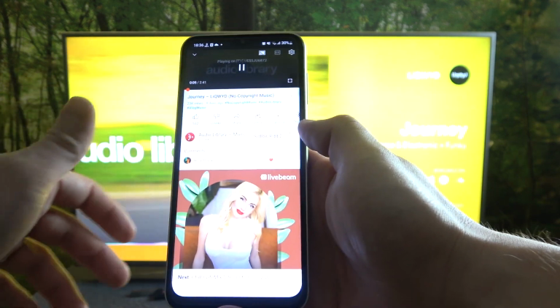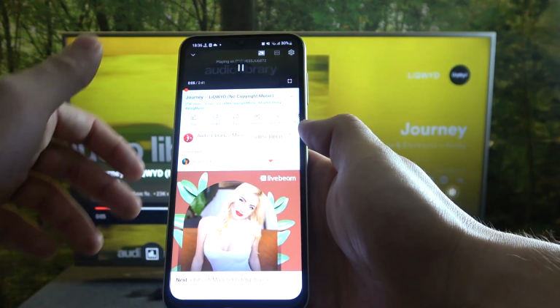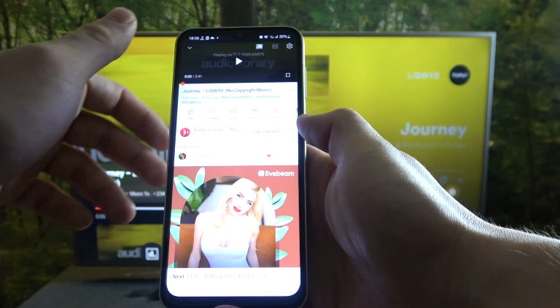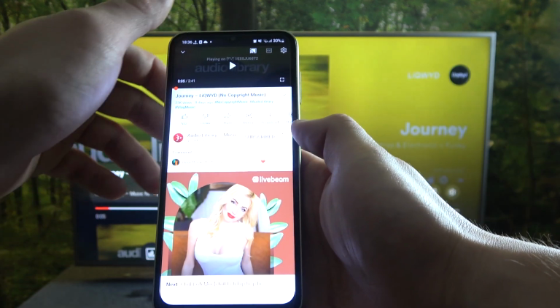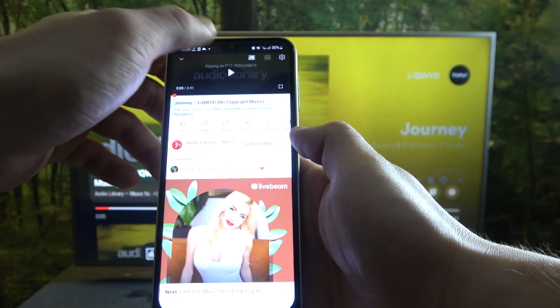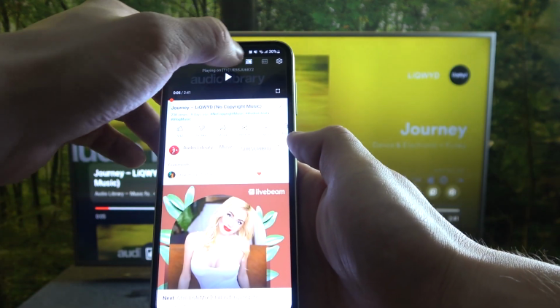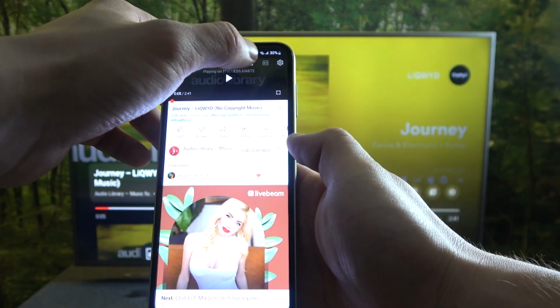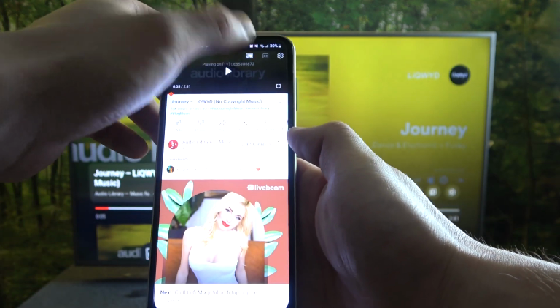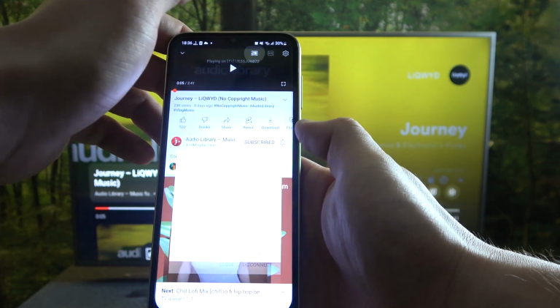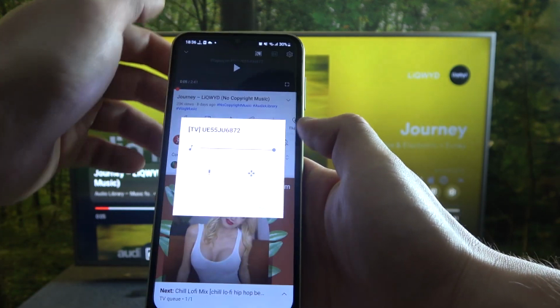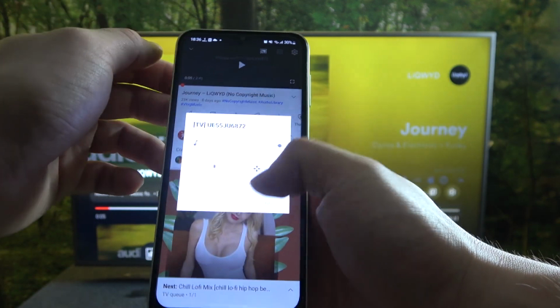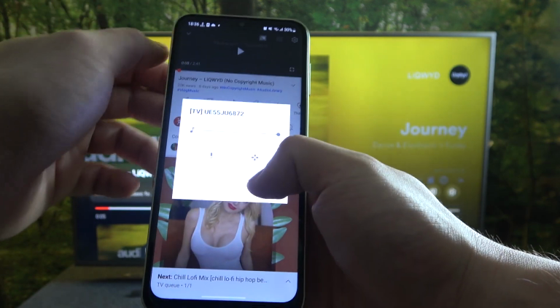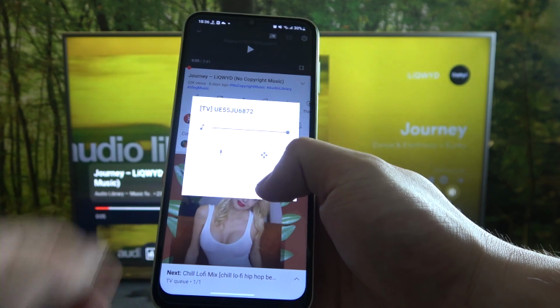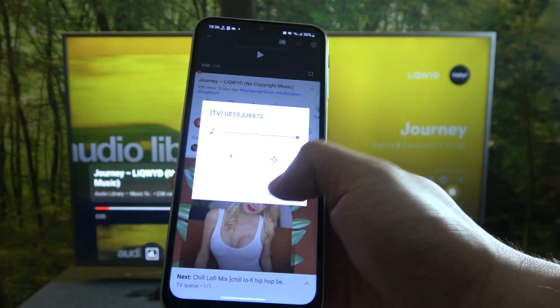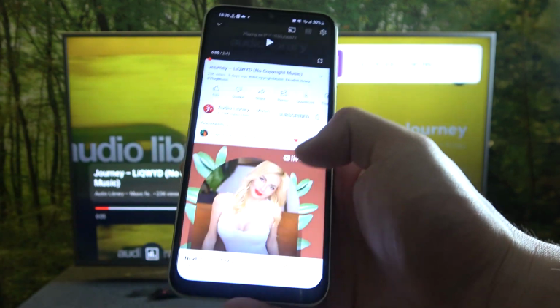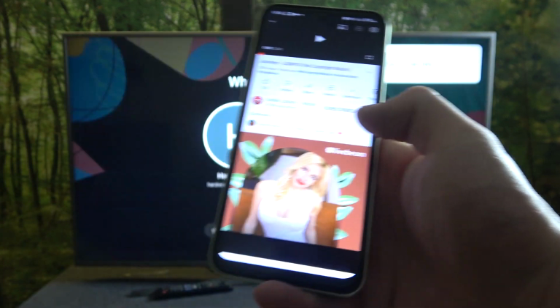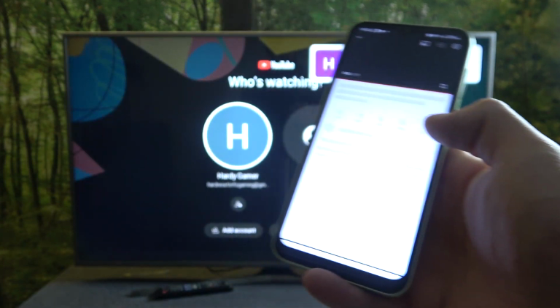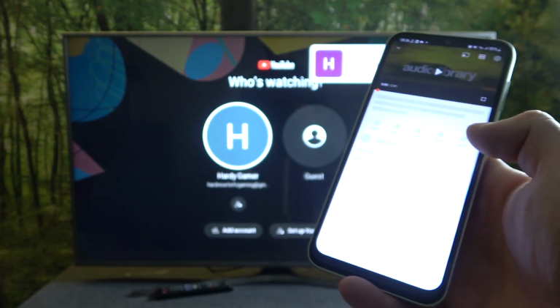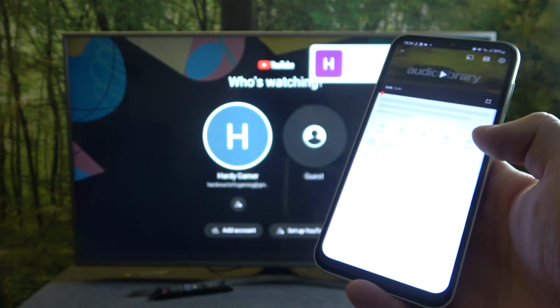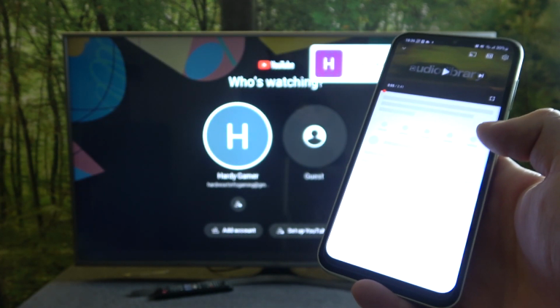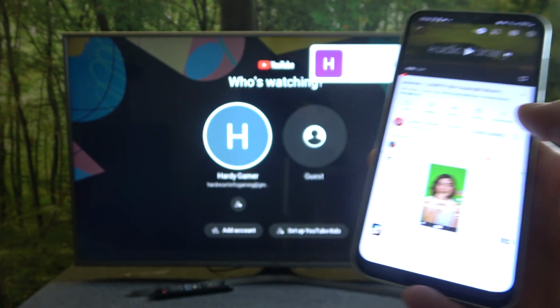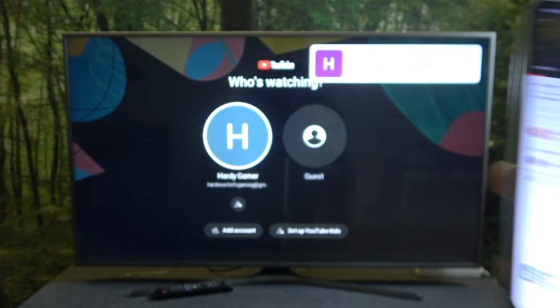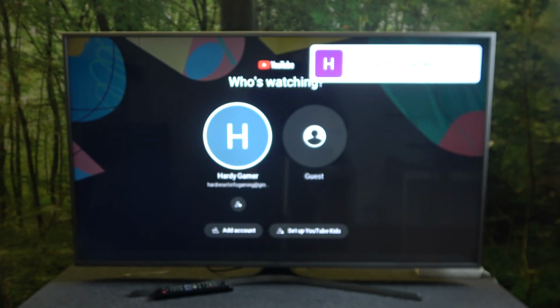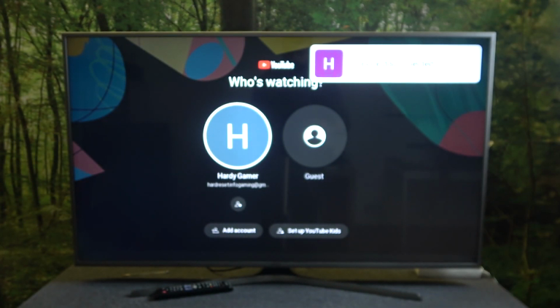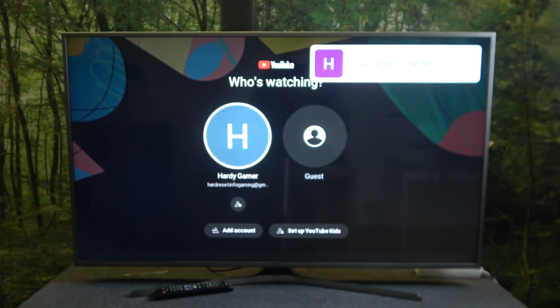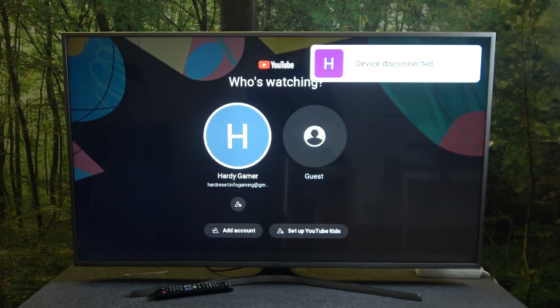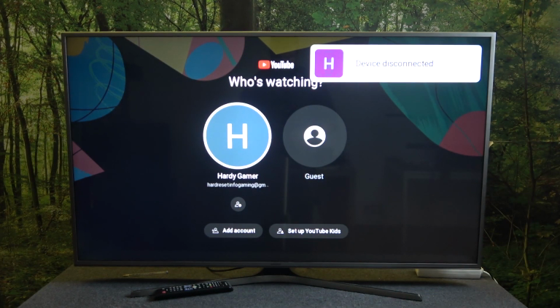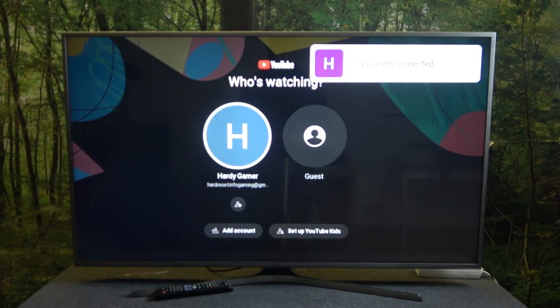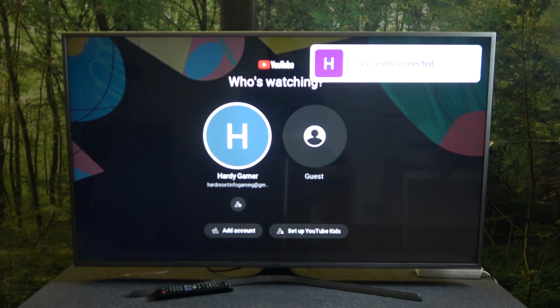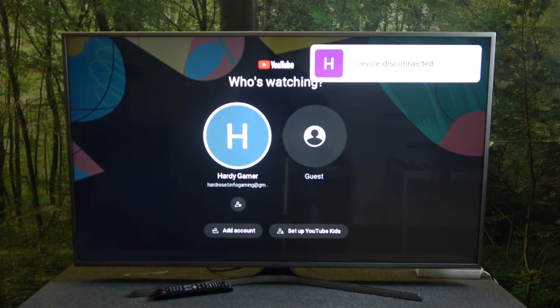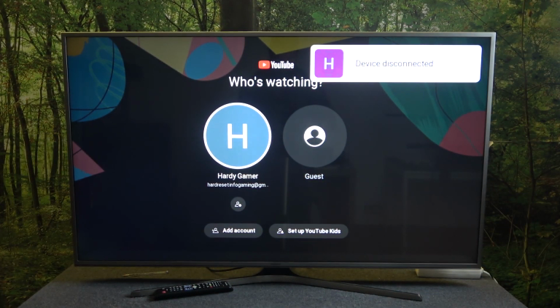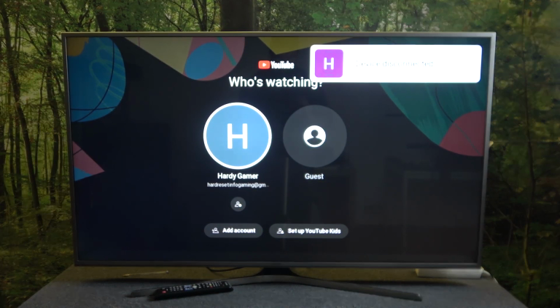If you want to stop the connection, again press this button and select disconnect. If you find this video helpful, please leave a like, comment, and subscribe.